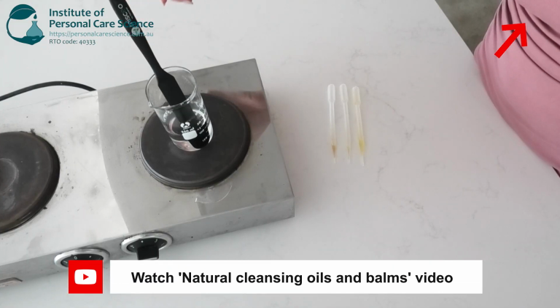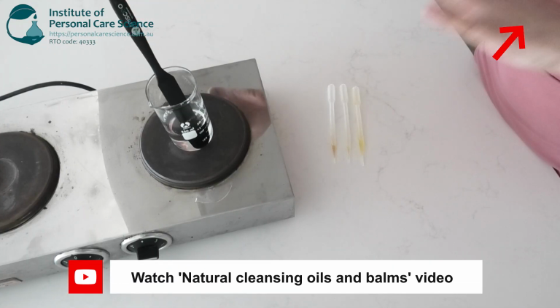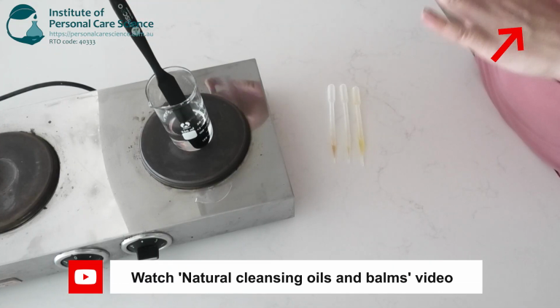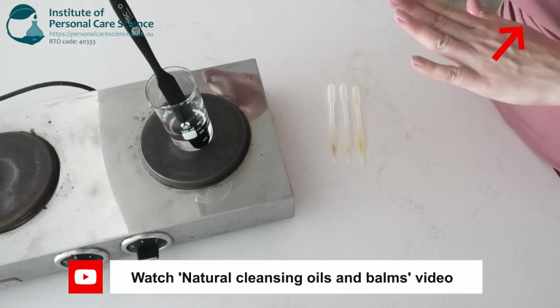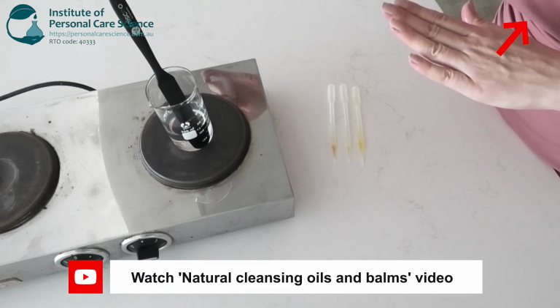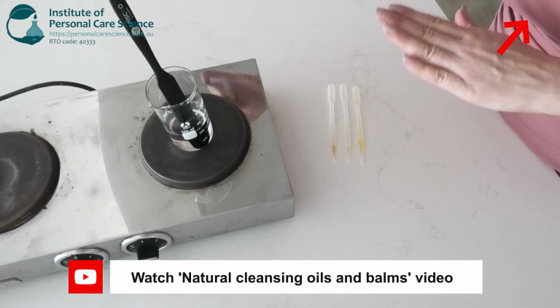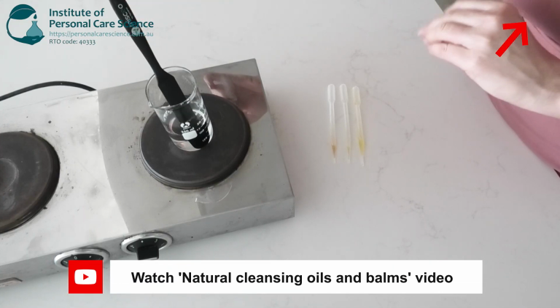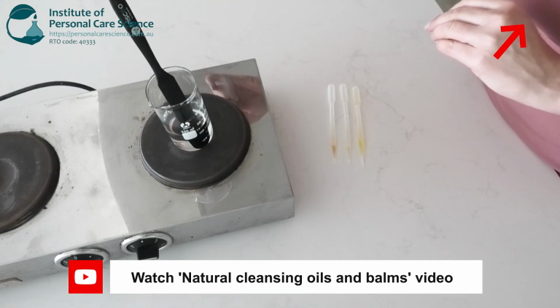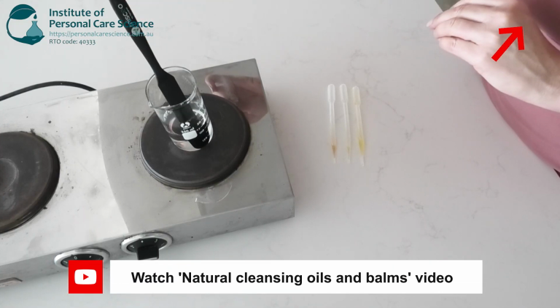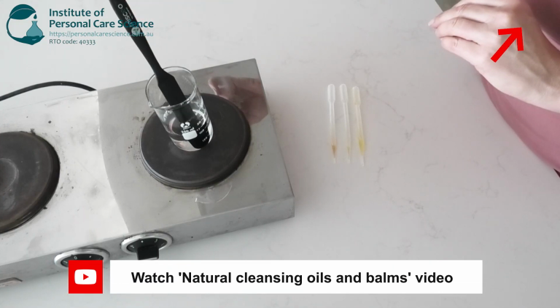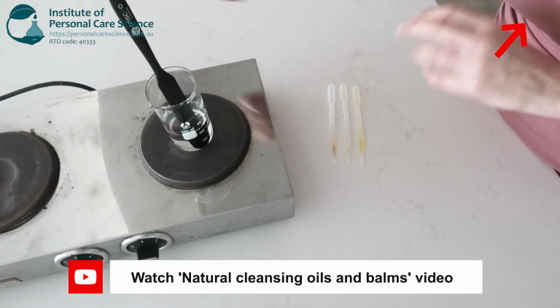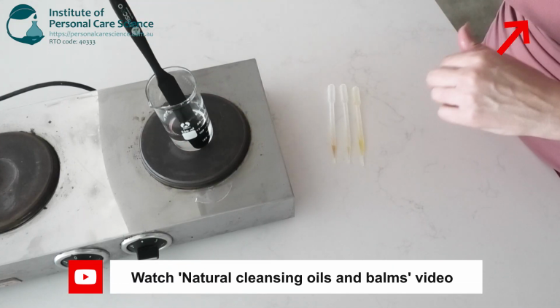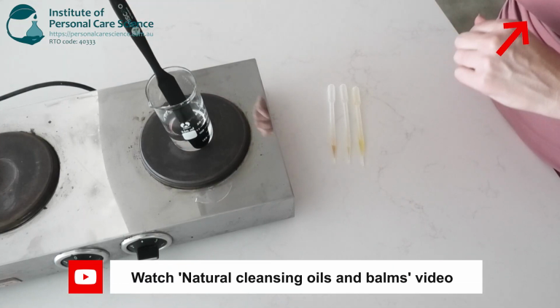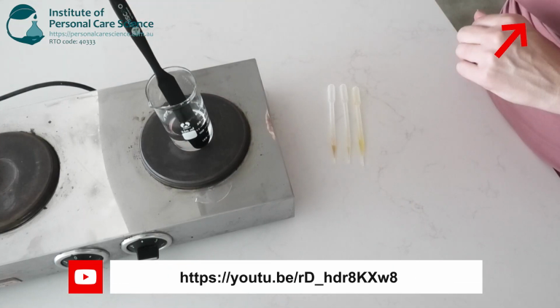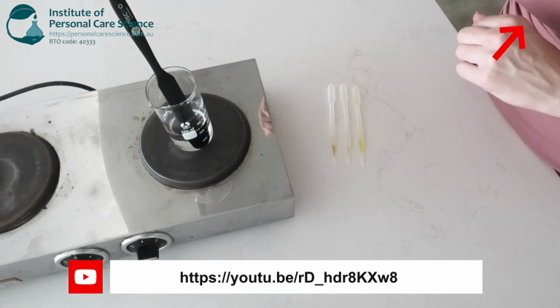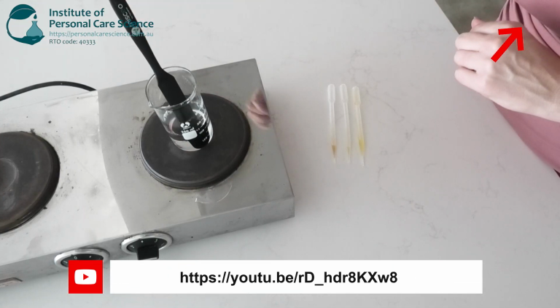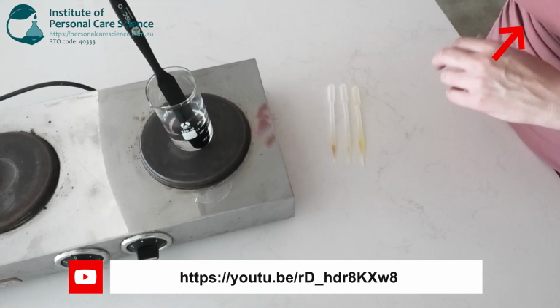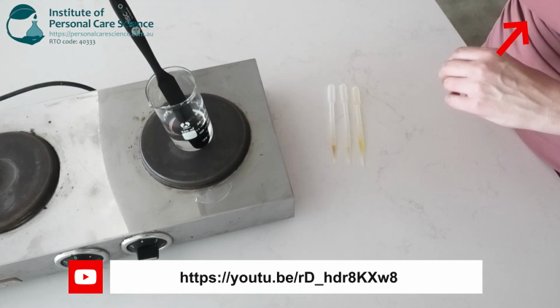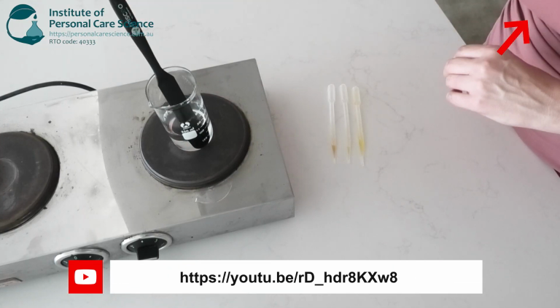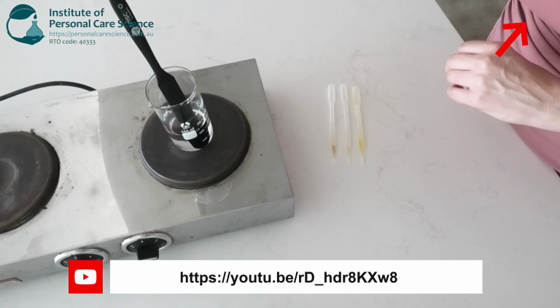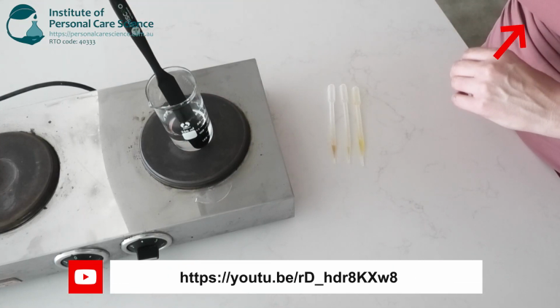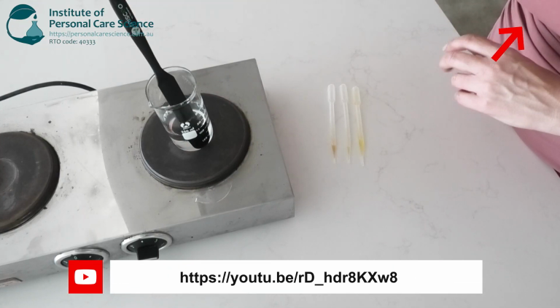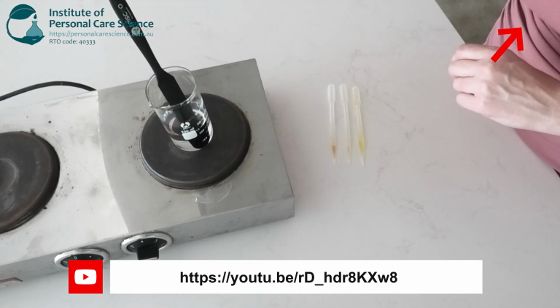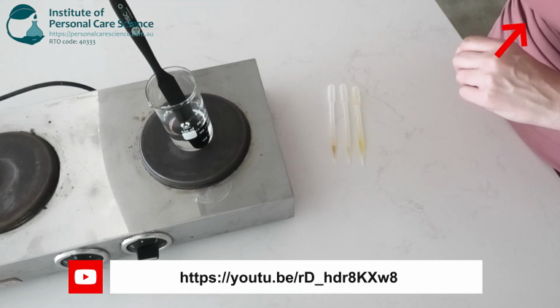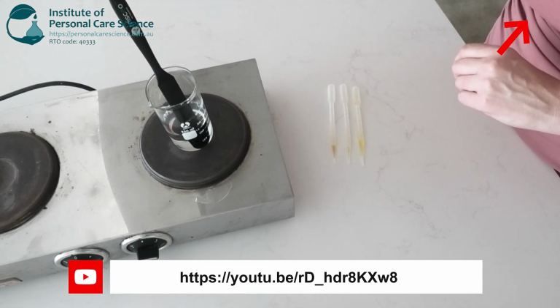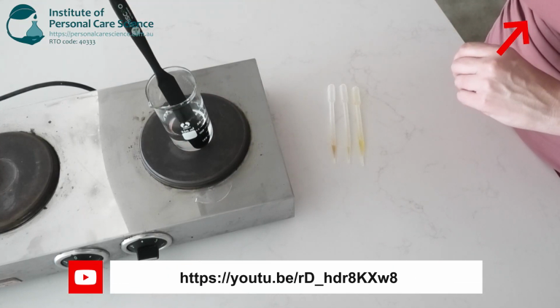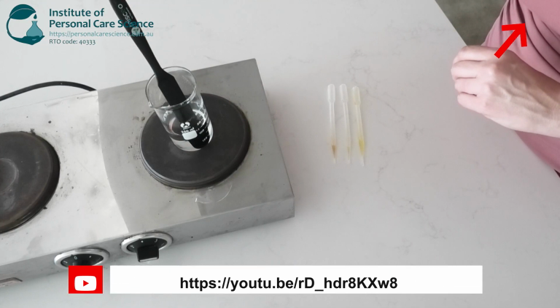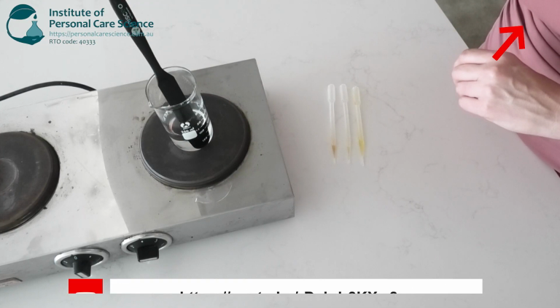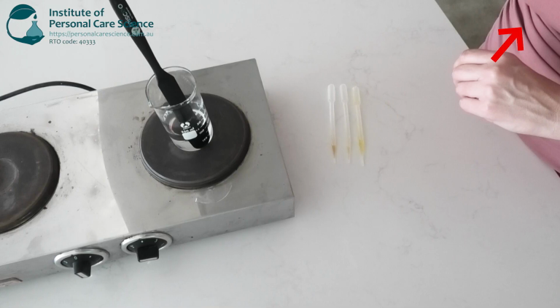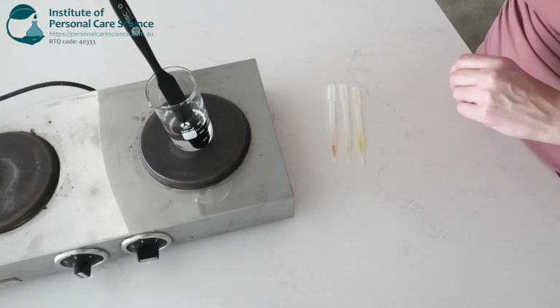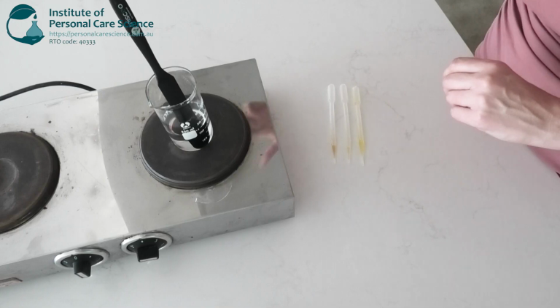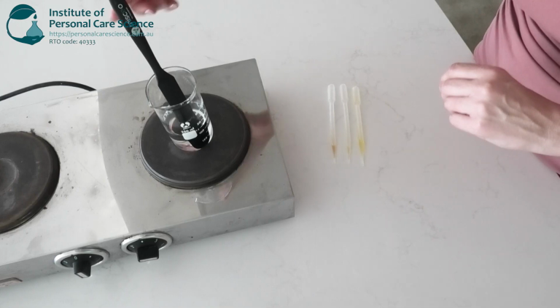Once that is clear and all melted through, I'll take it off the heat and allow it to cool down before I add my heat sensitive material.